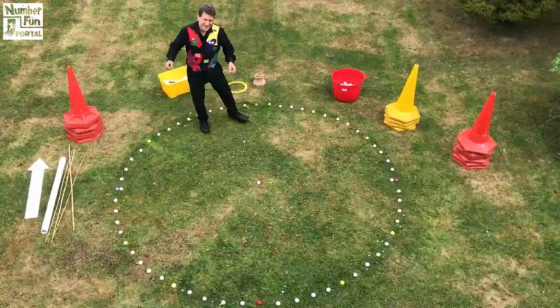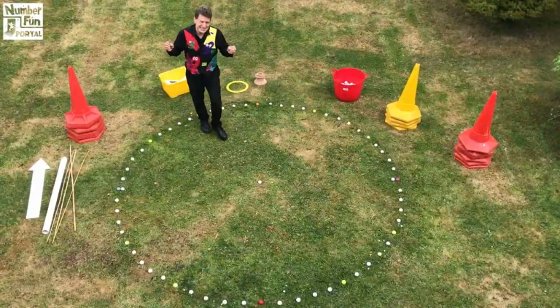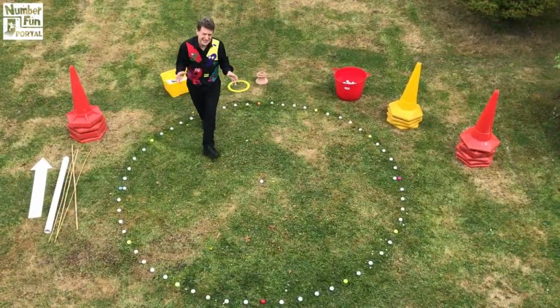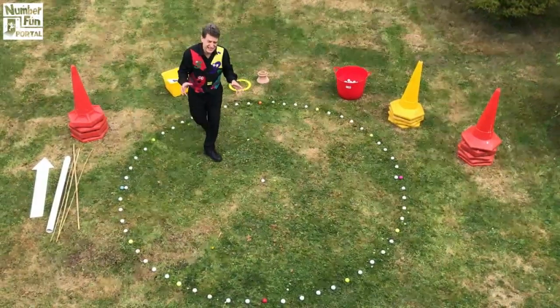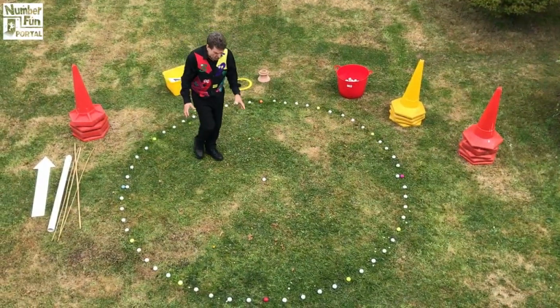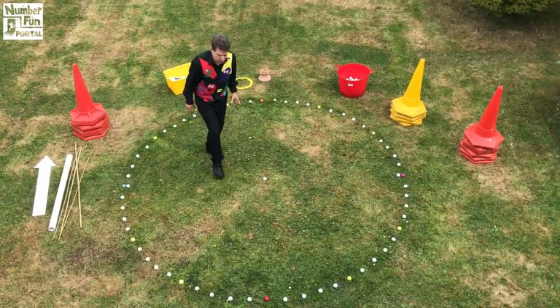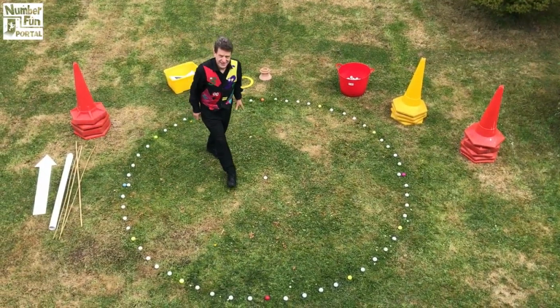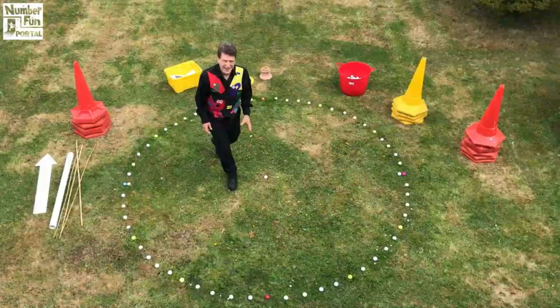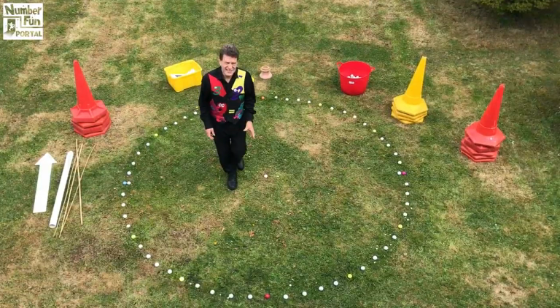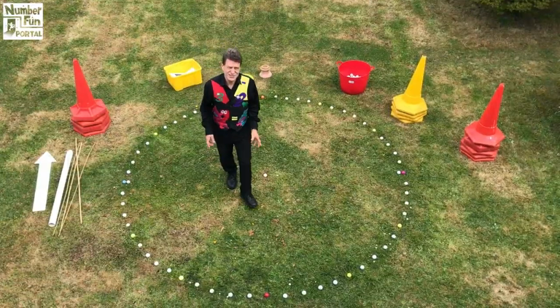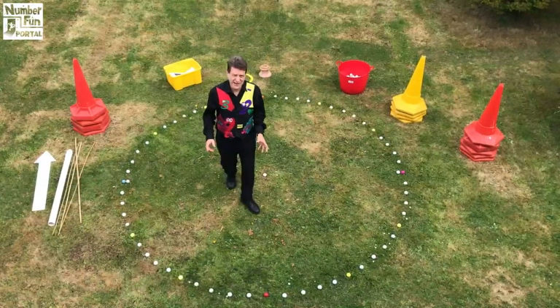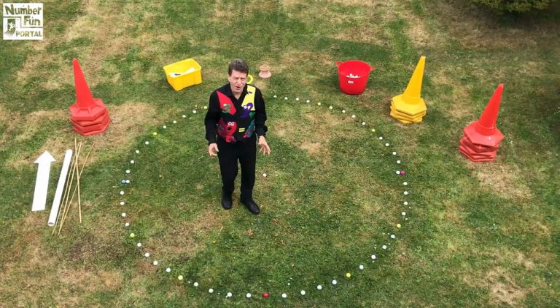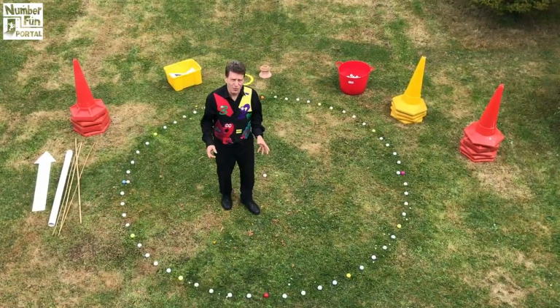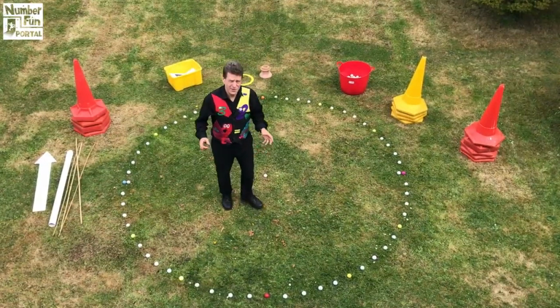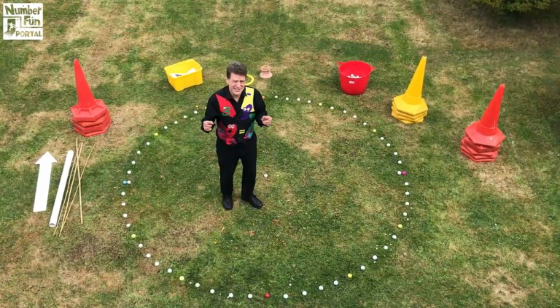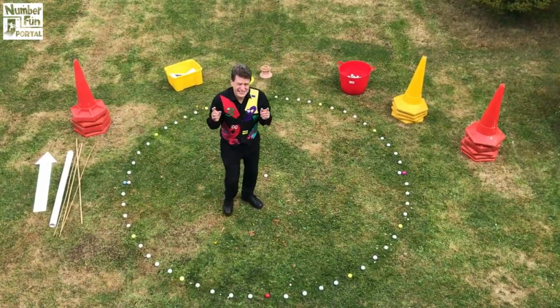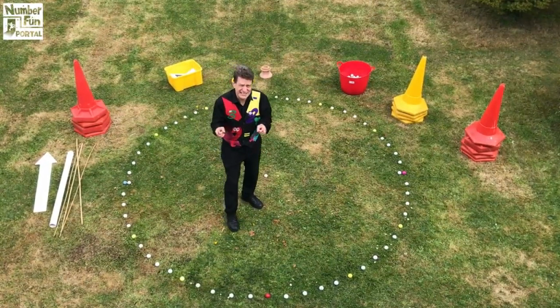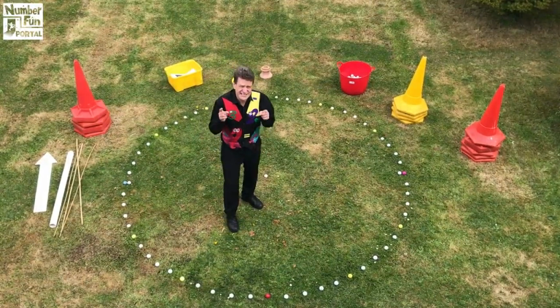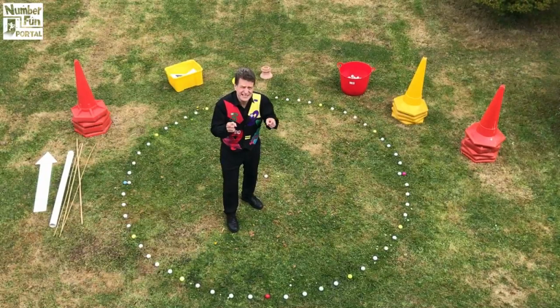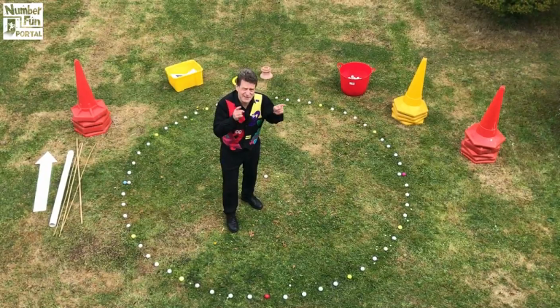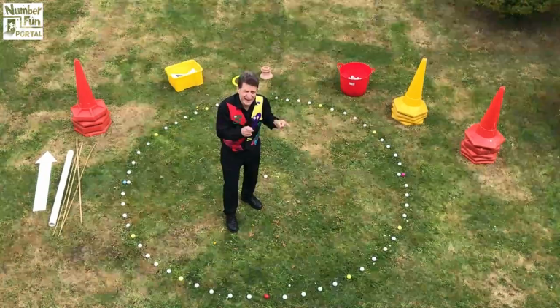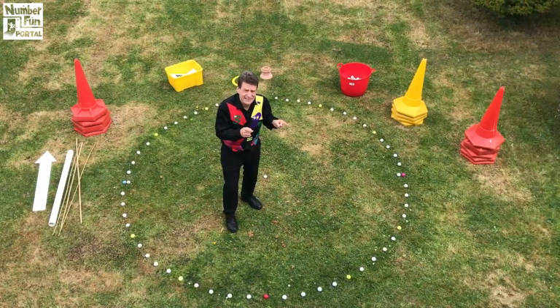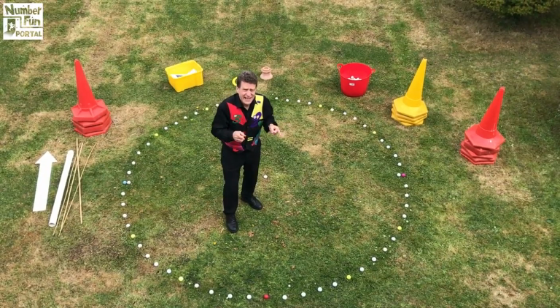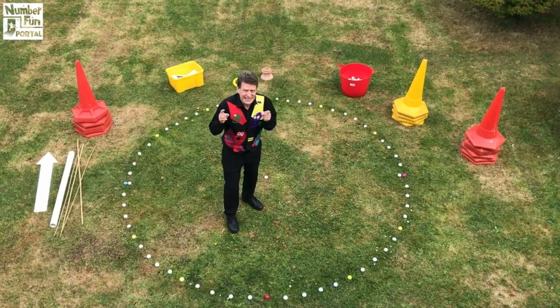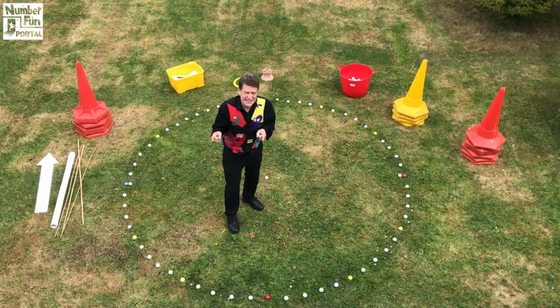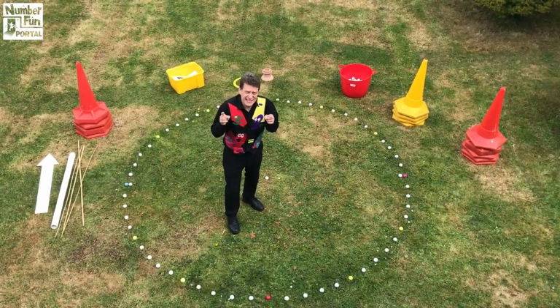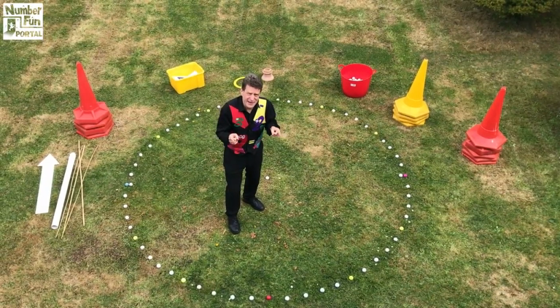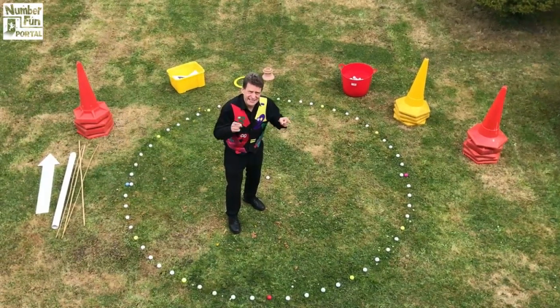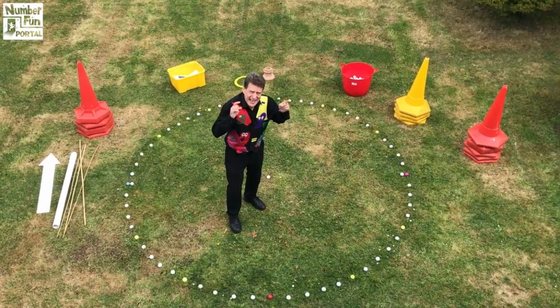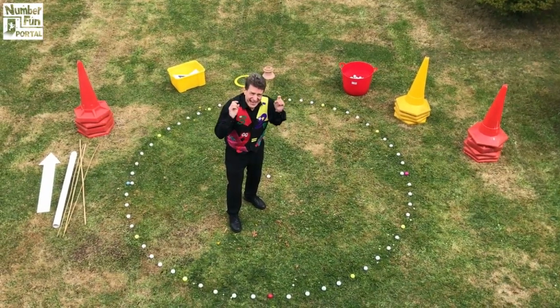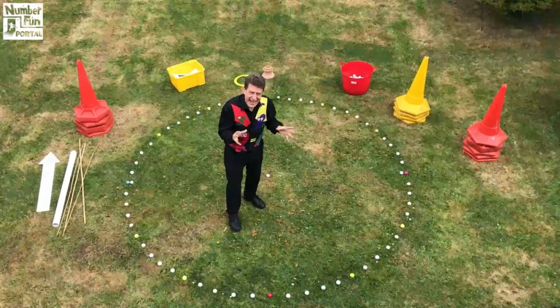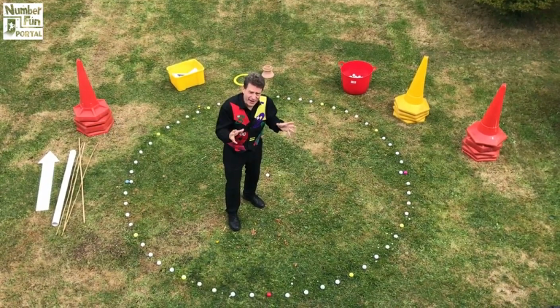There's 60 golf balls and I think that's really helpful because there's 60 seconds in a minute and 60 minutes in an hour.